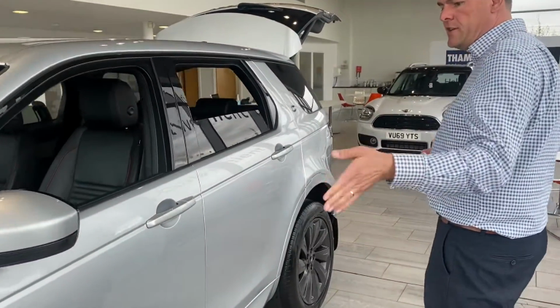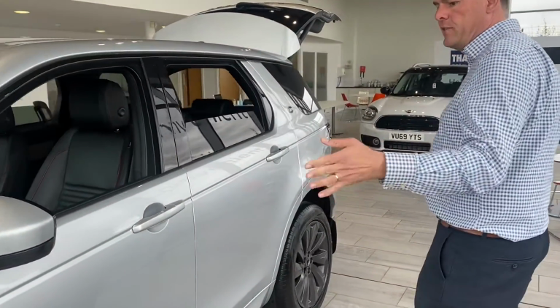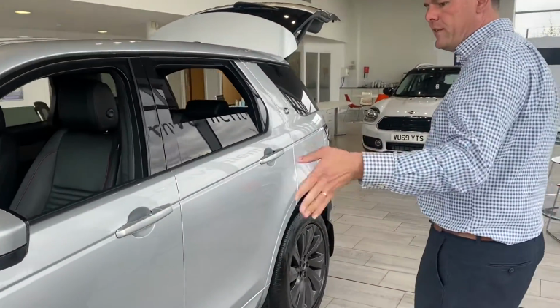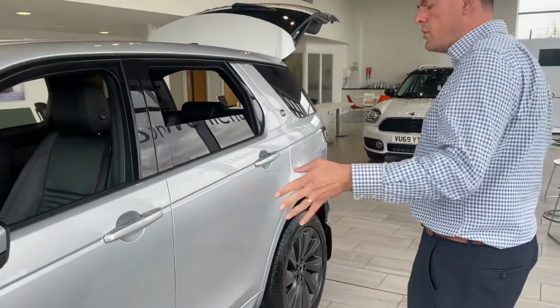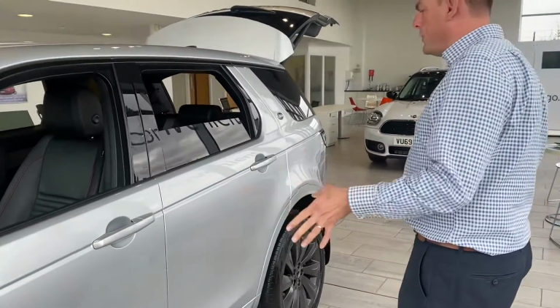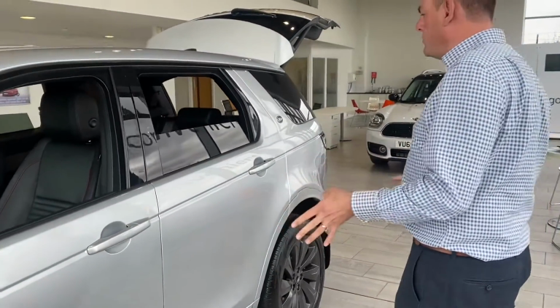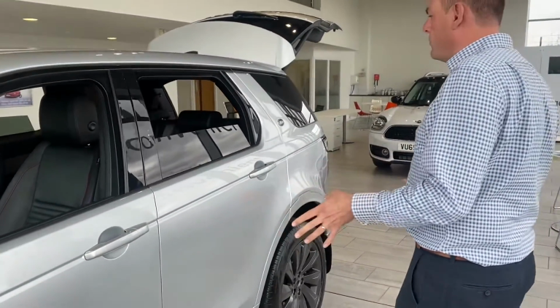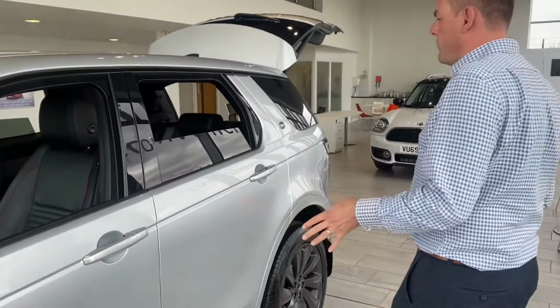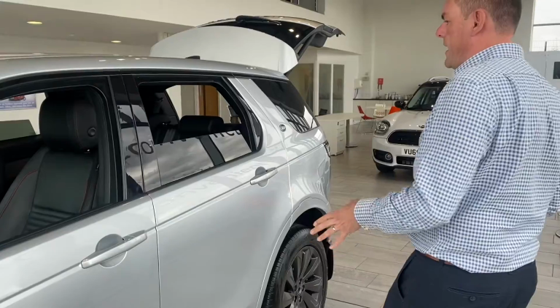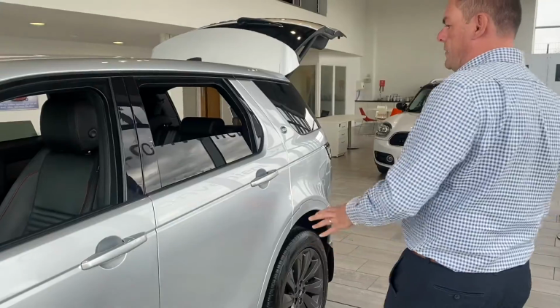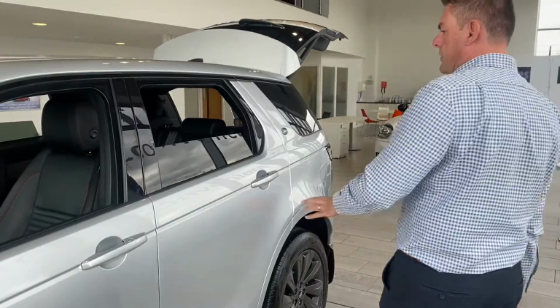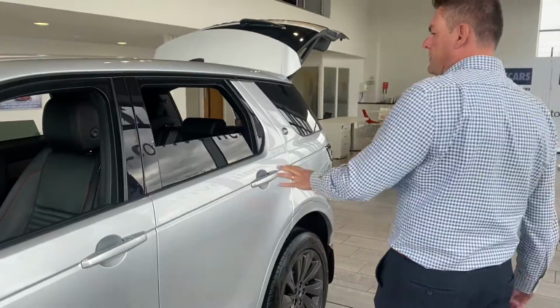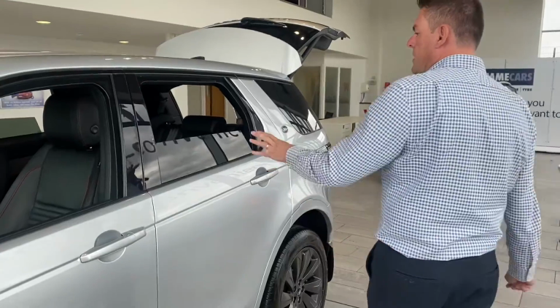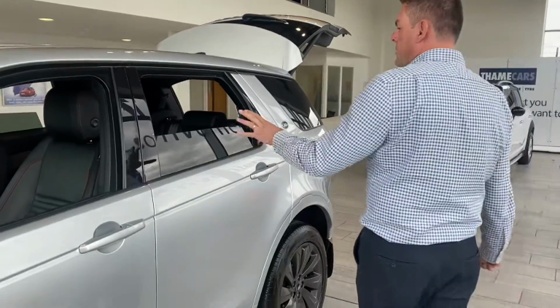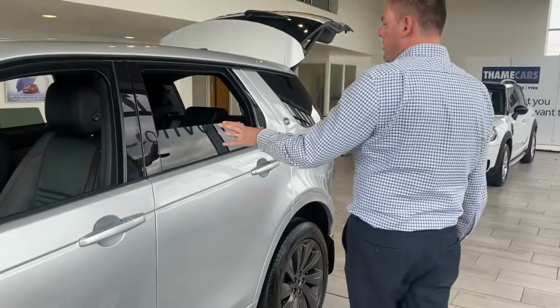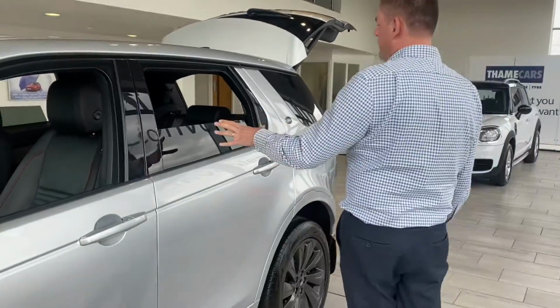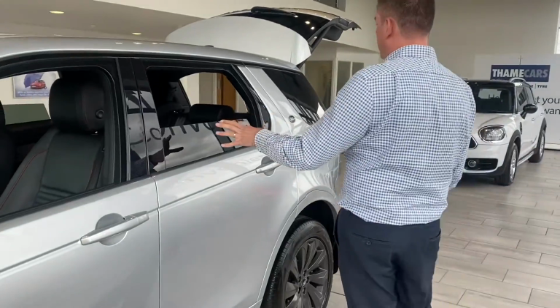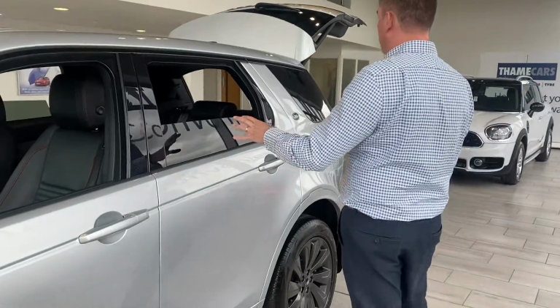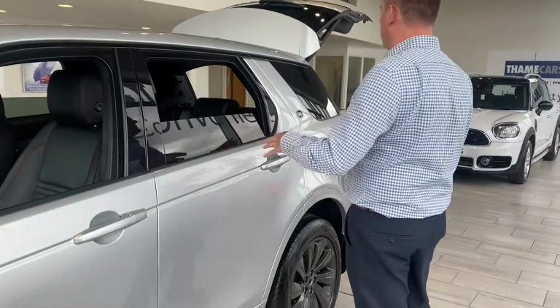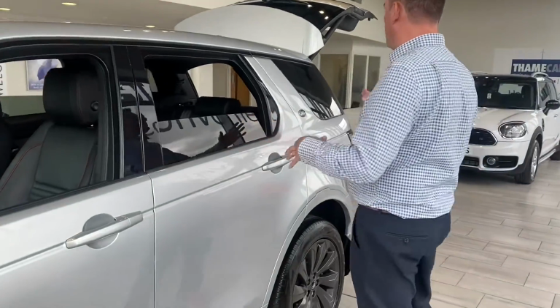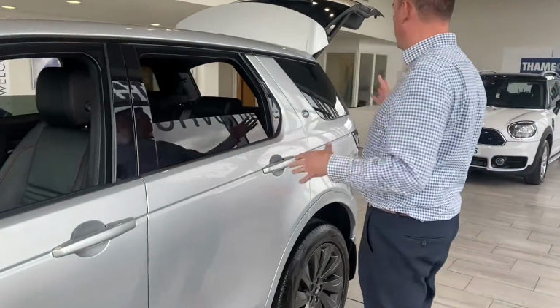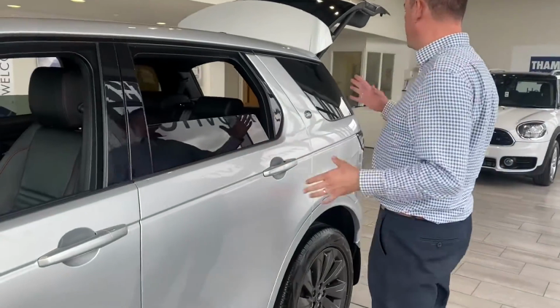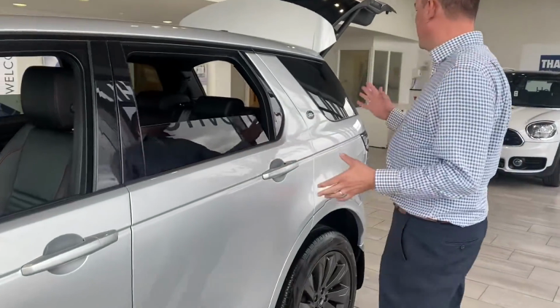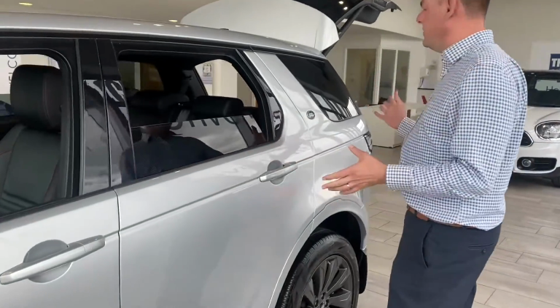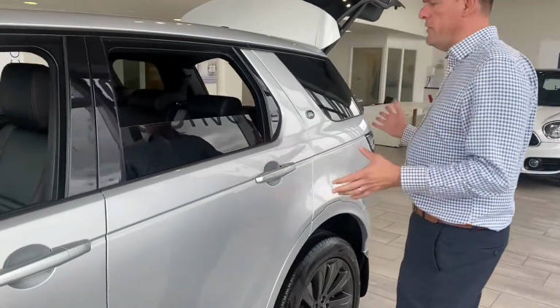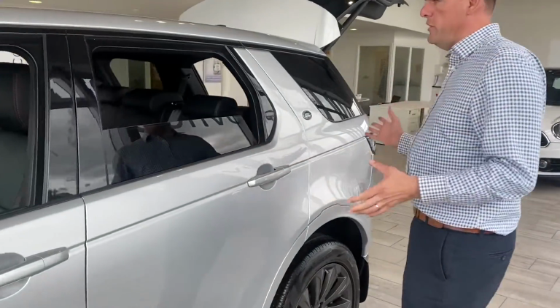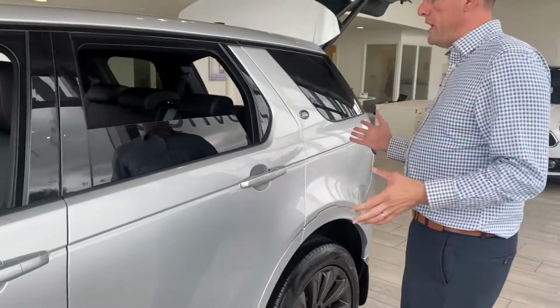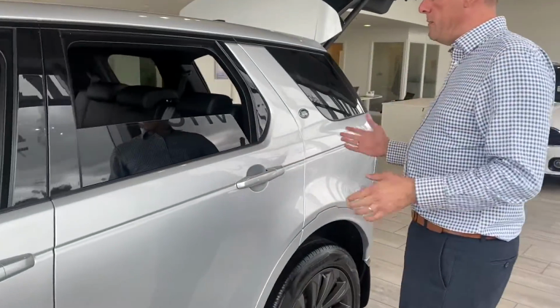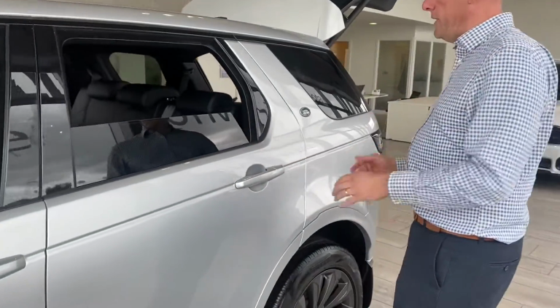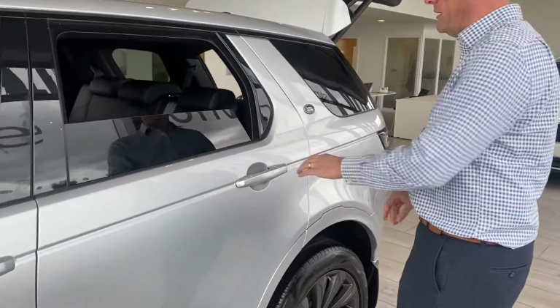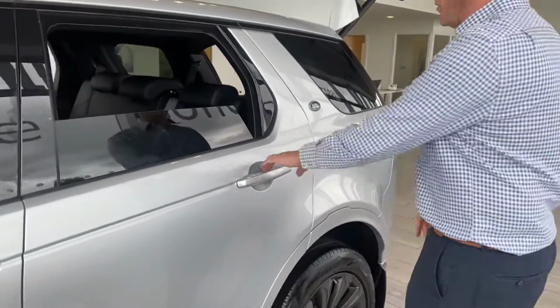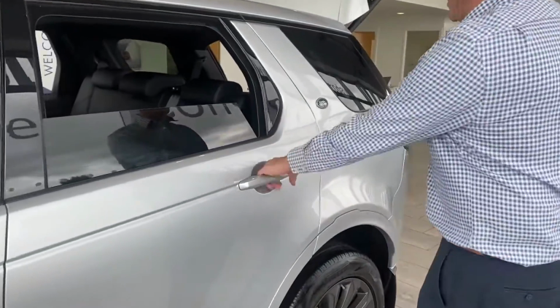As you can see, it's got beautiful grey alloys. Privacy glass is part of the sporting feel that you get with the R Dynamic.